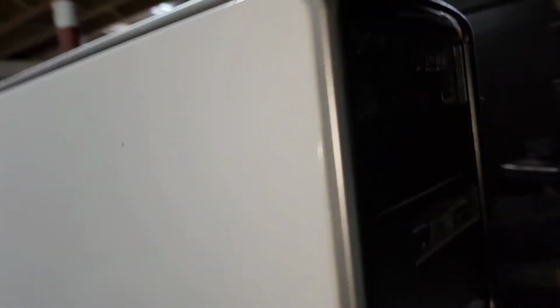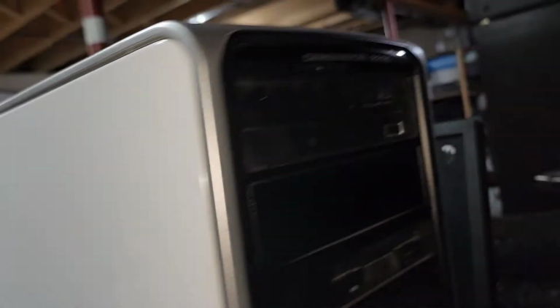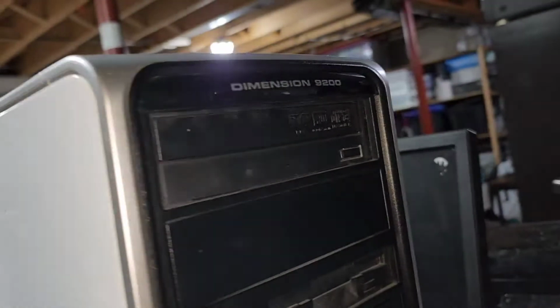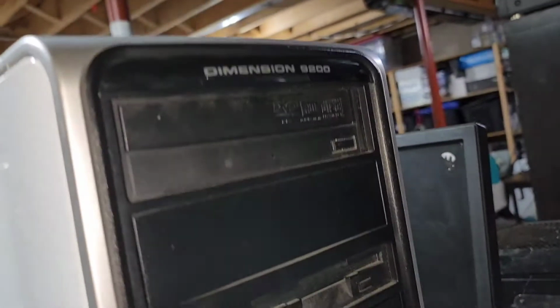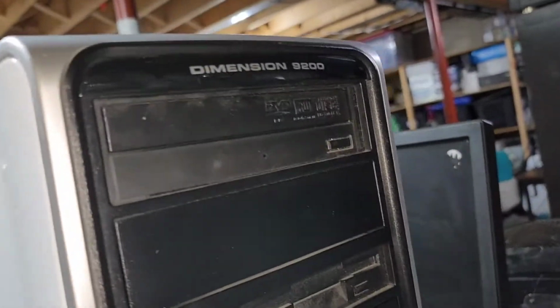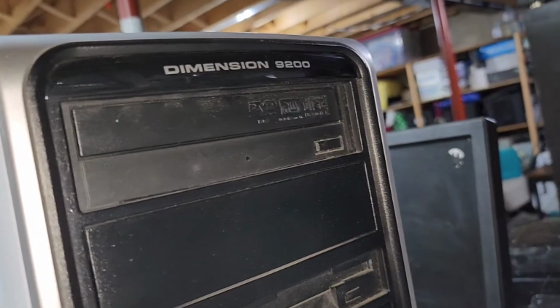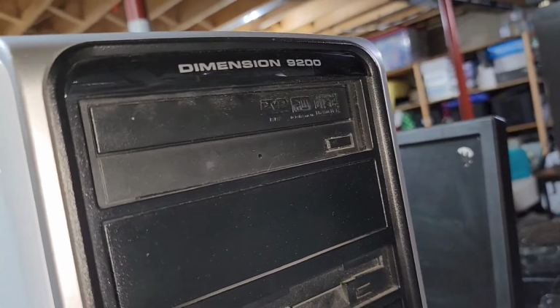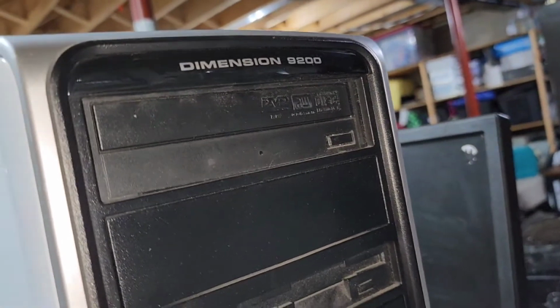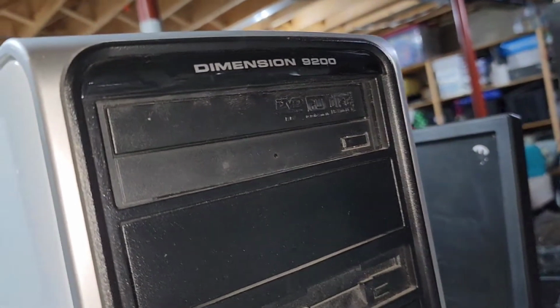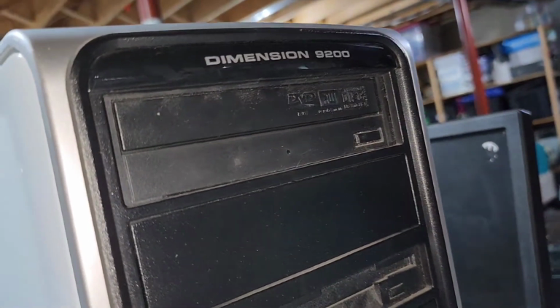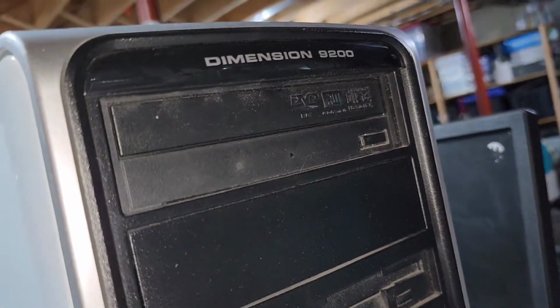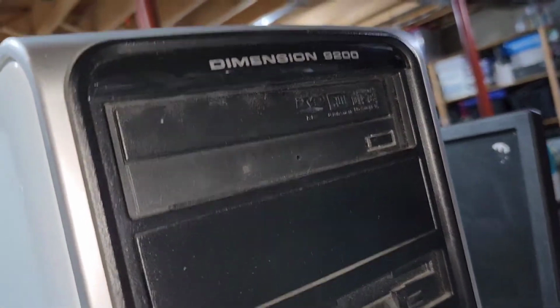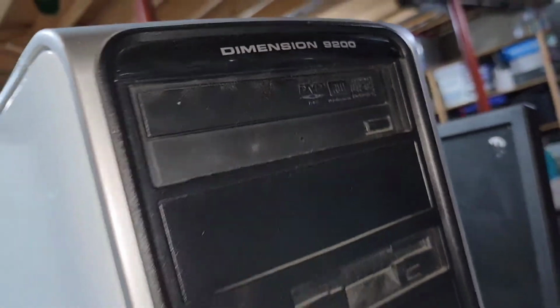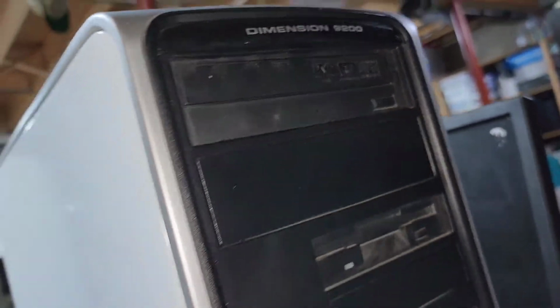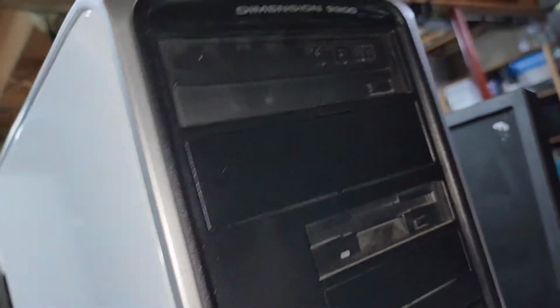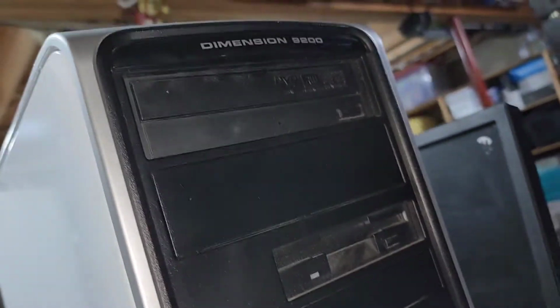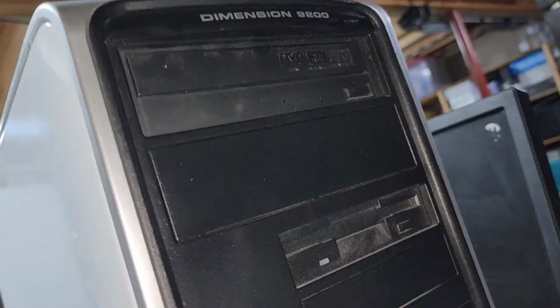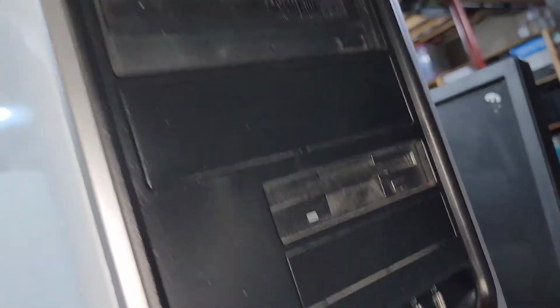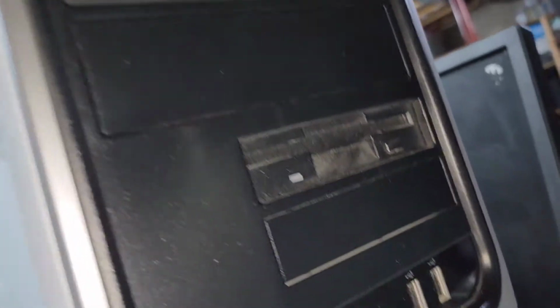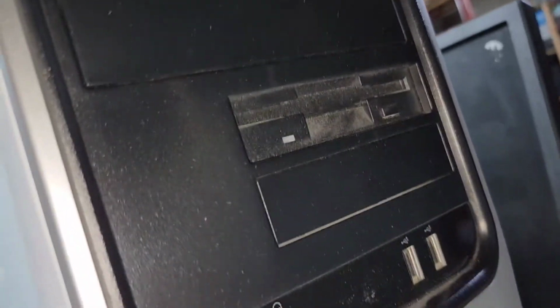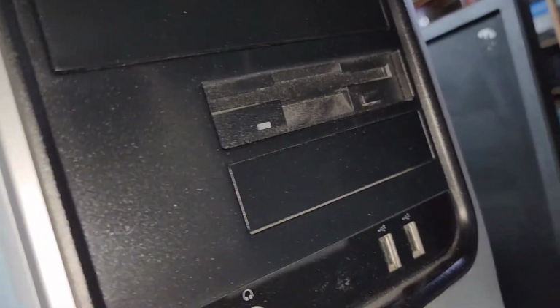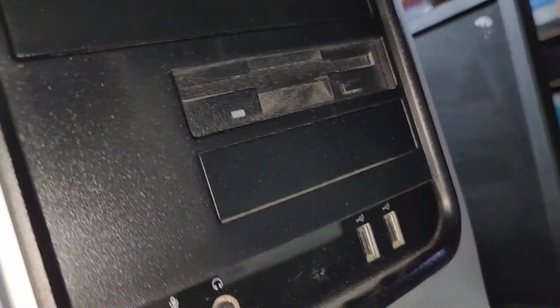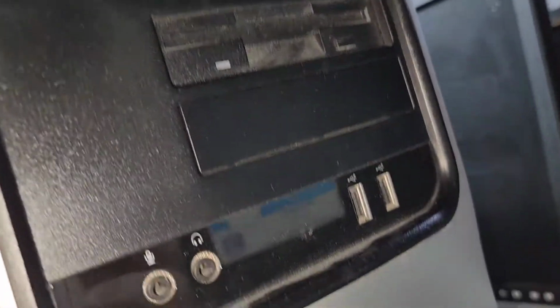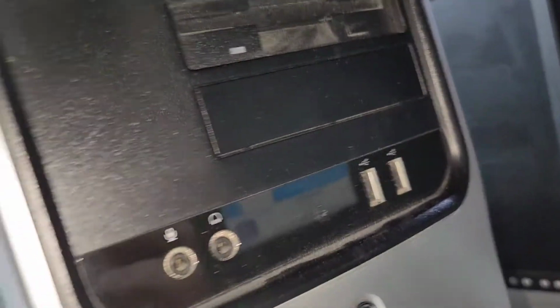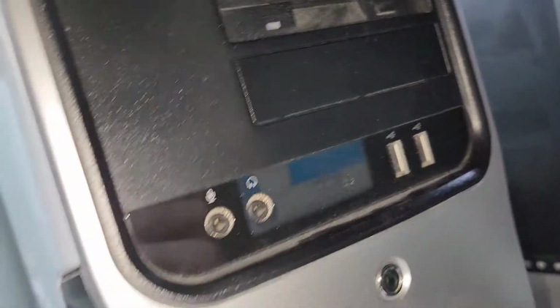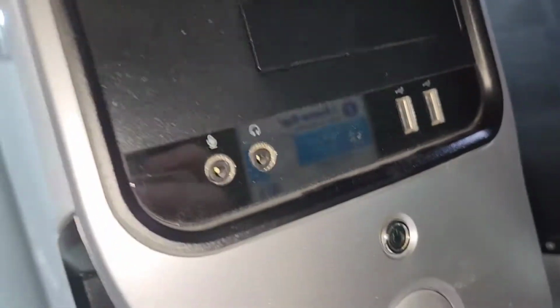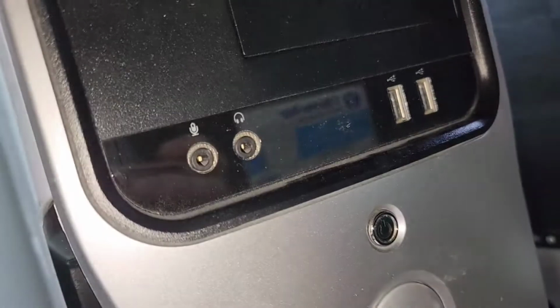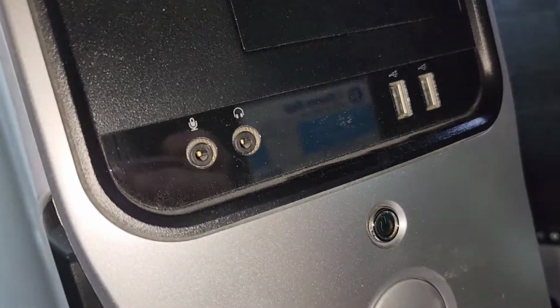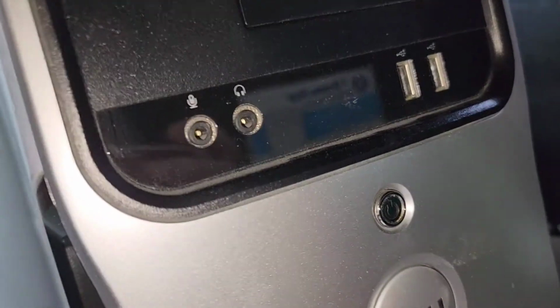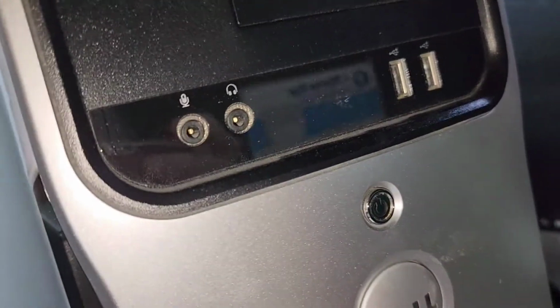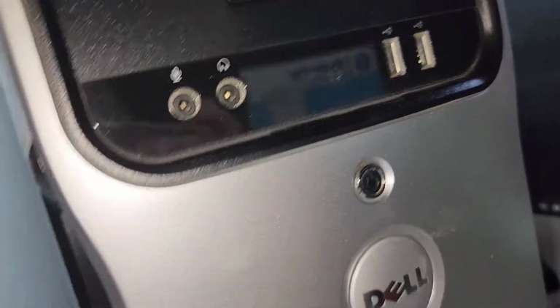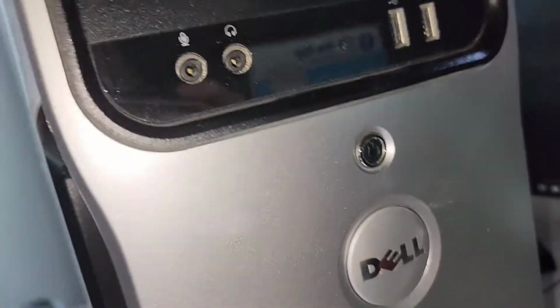Today's Dell Tower is a Dimension 9200. It's got a DVD rewriter, floppy, audio in the front, and USB.